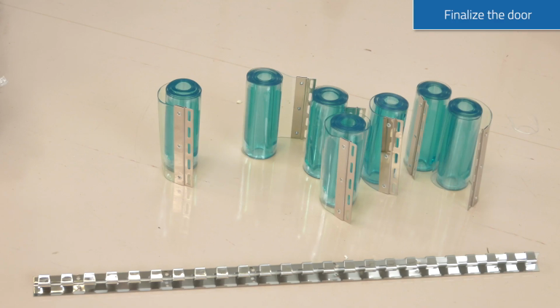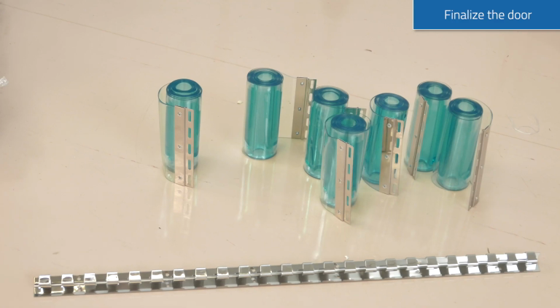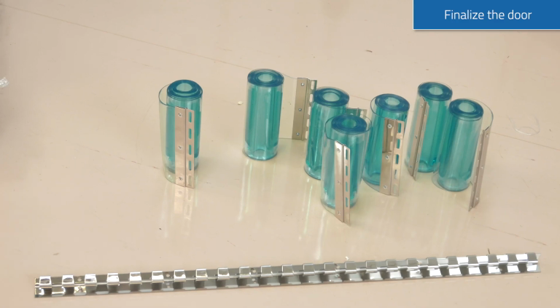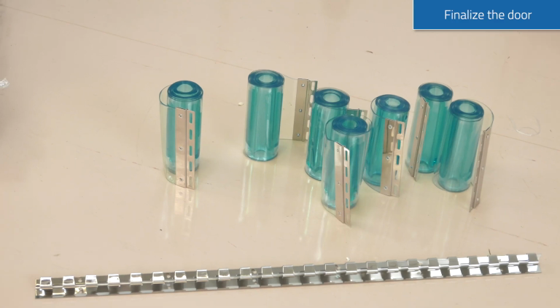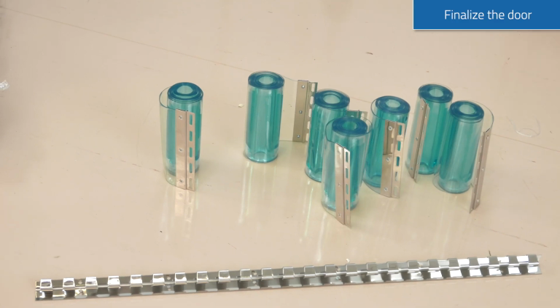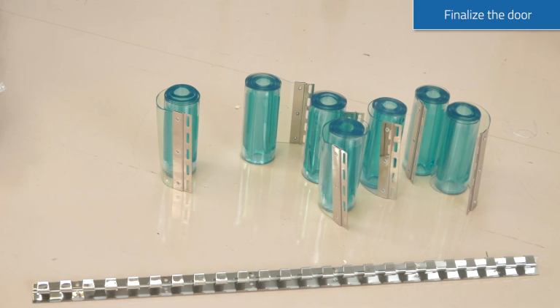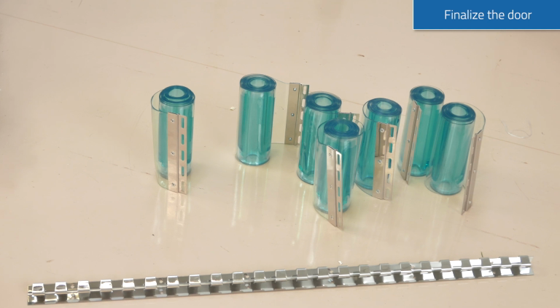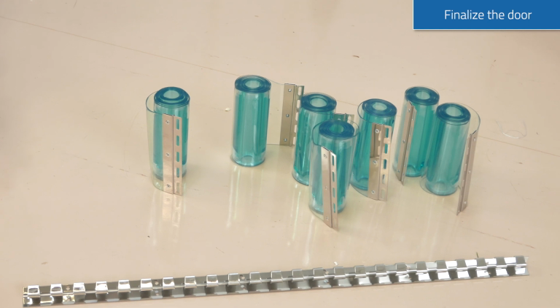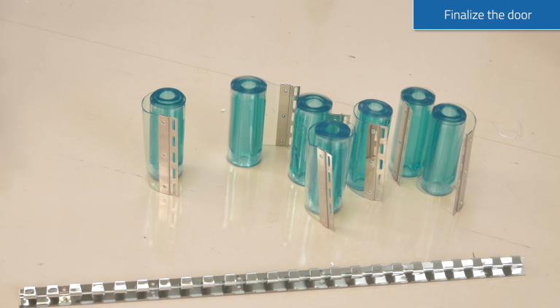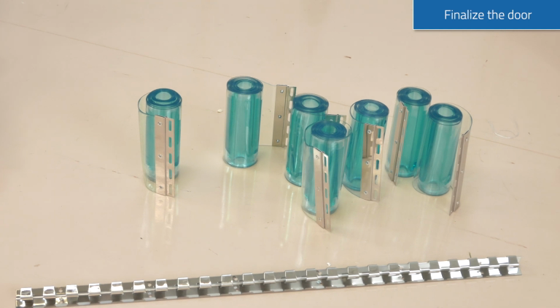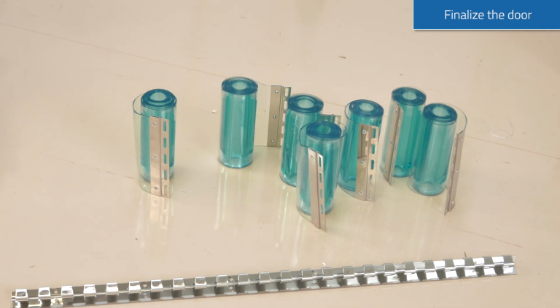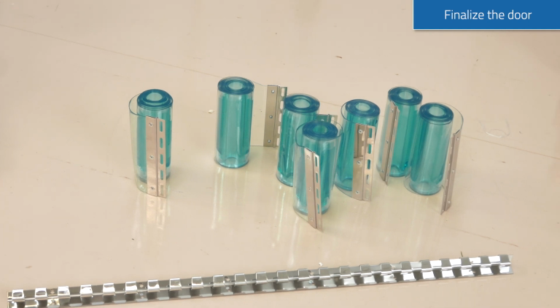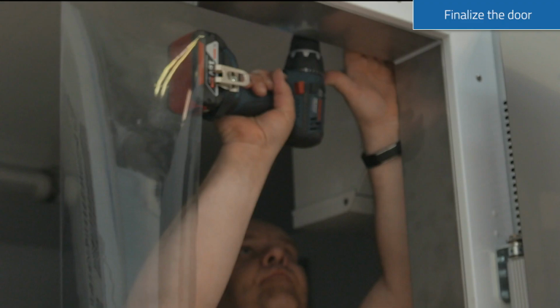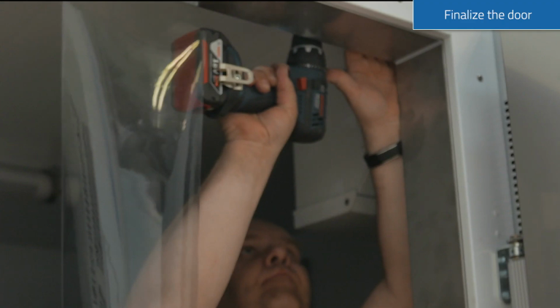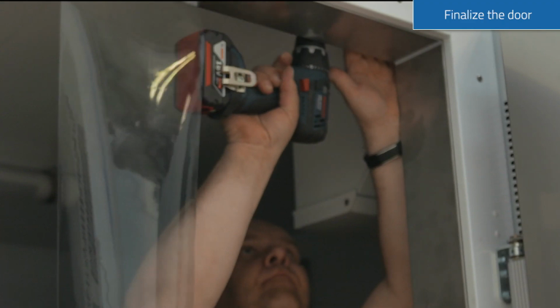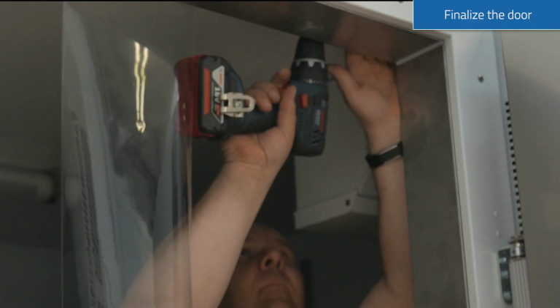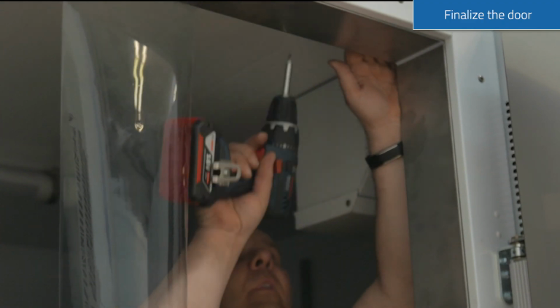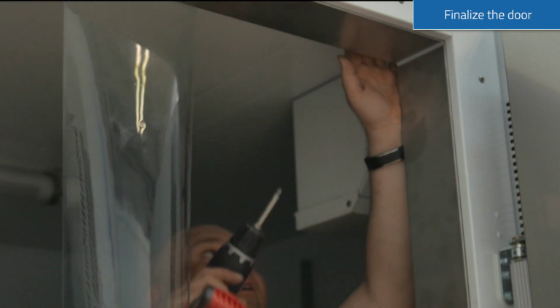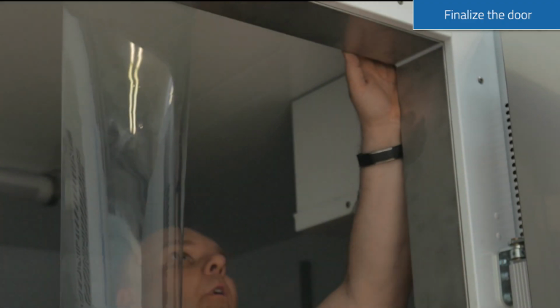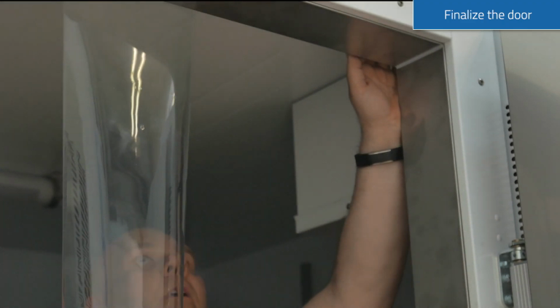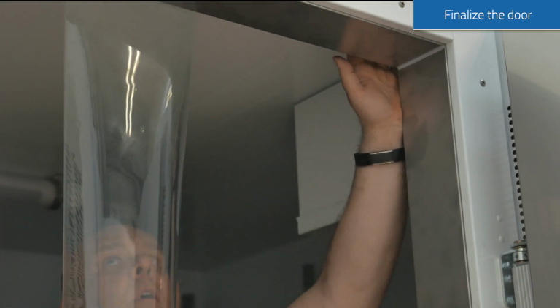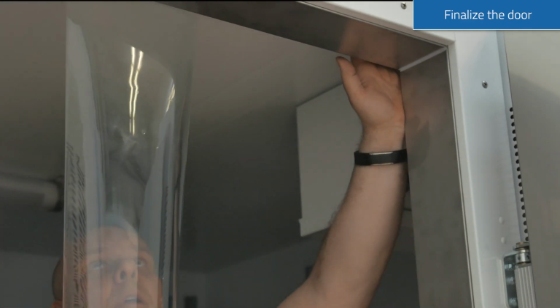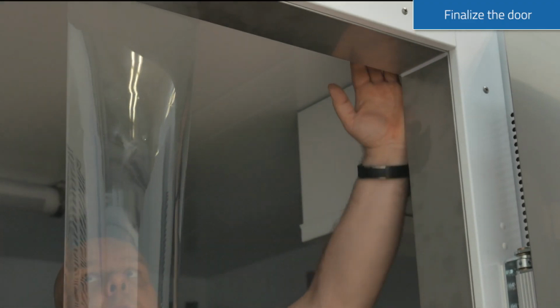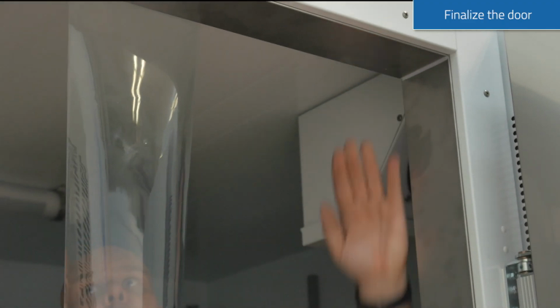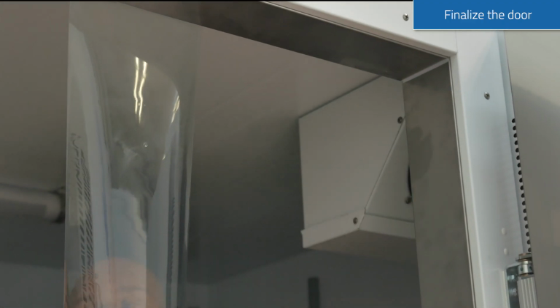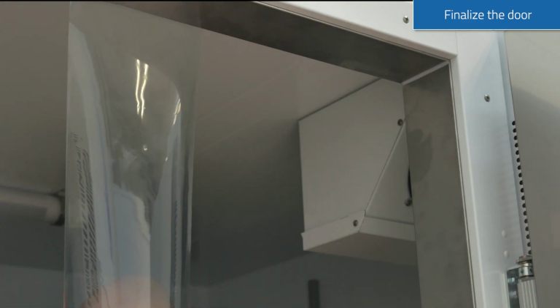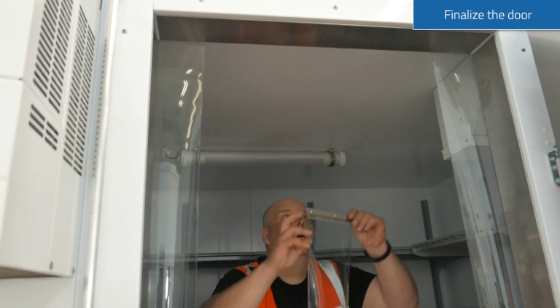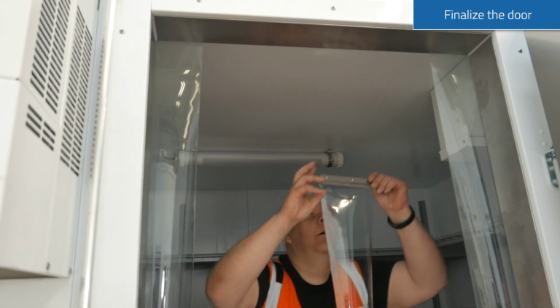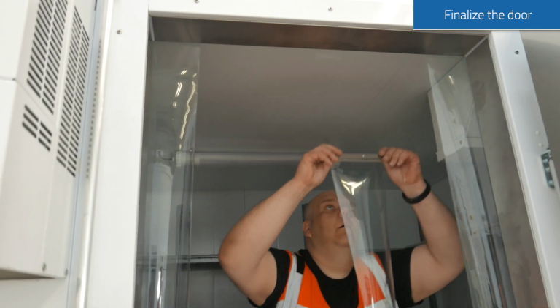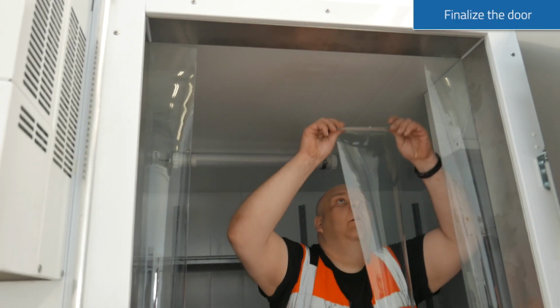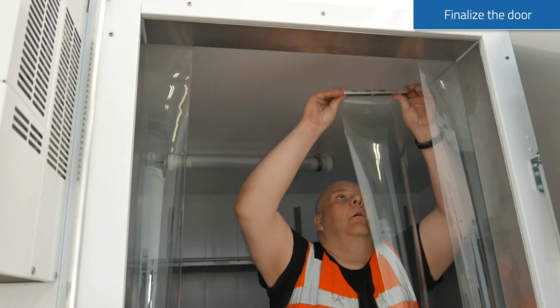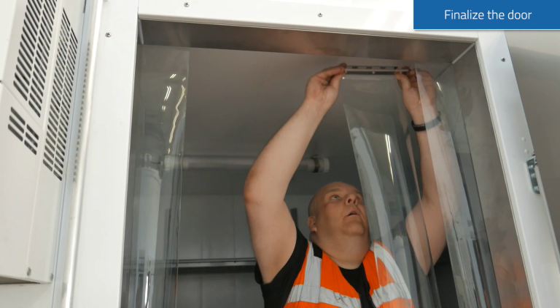The transparent plastic strip curtain is installed inside the doorway.